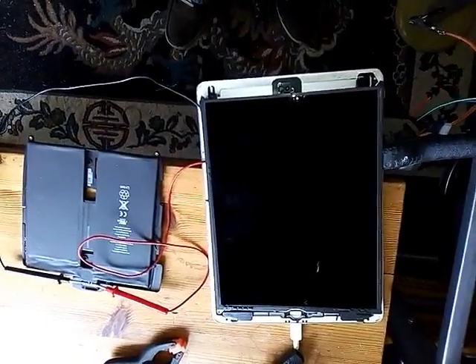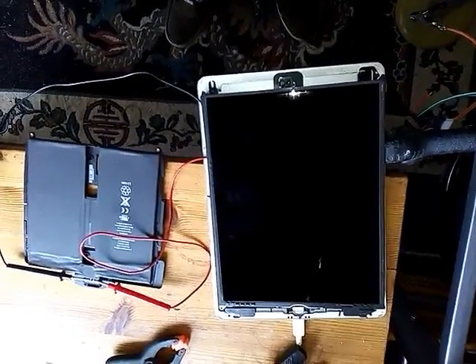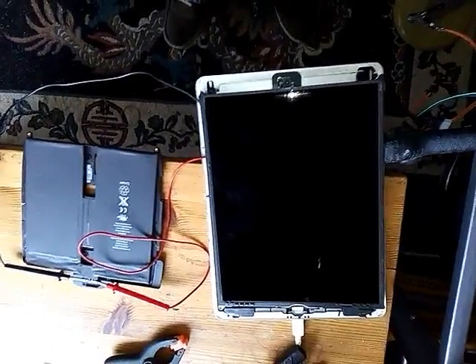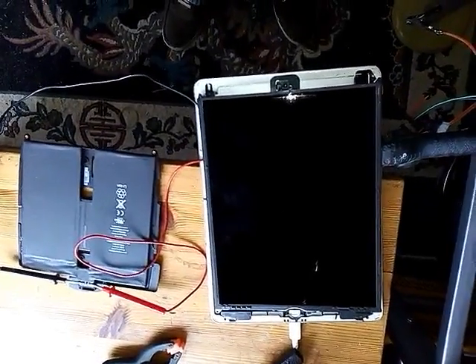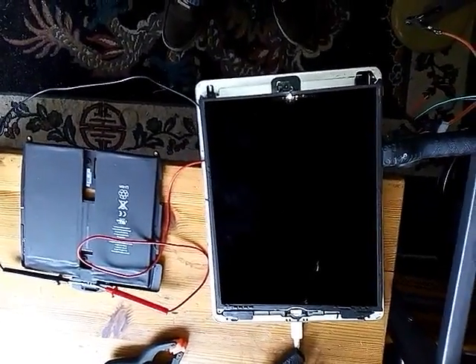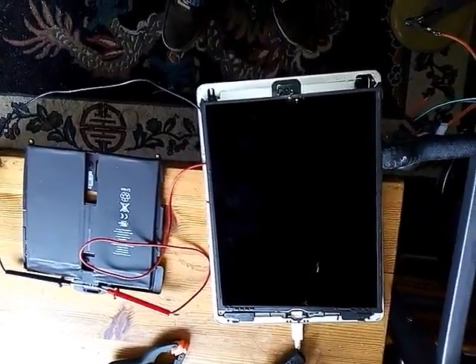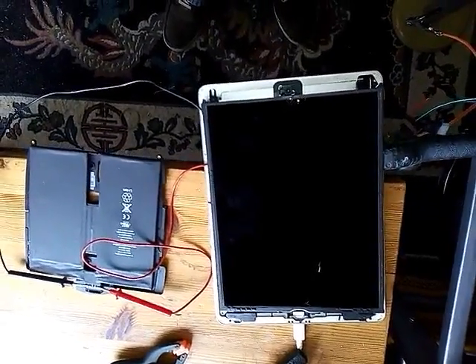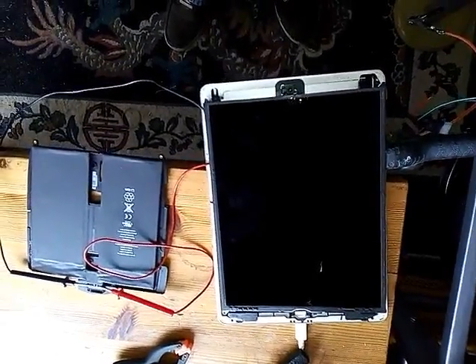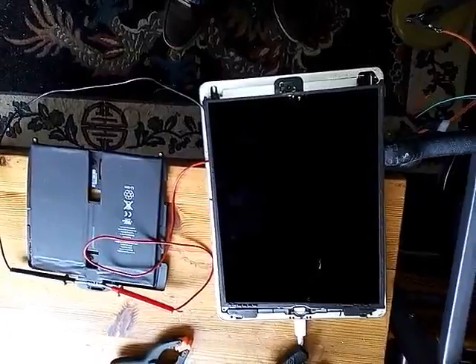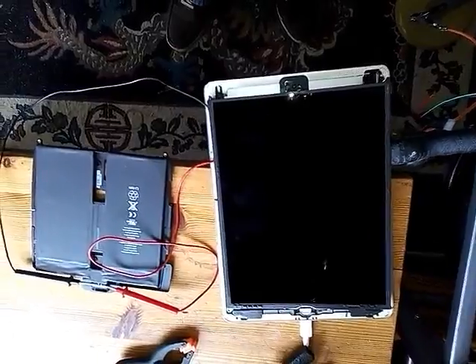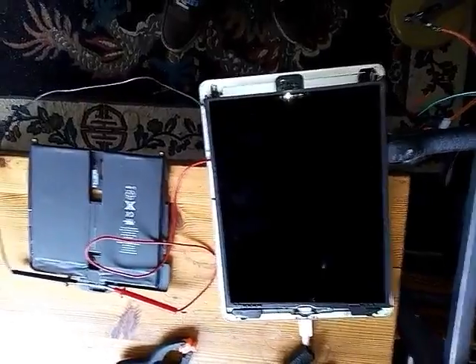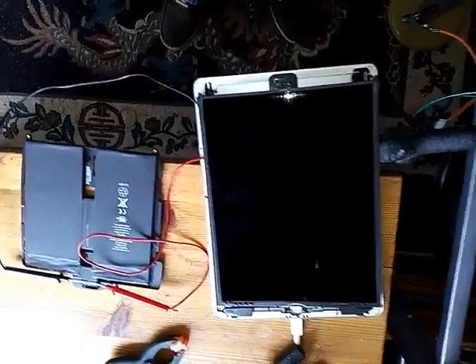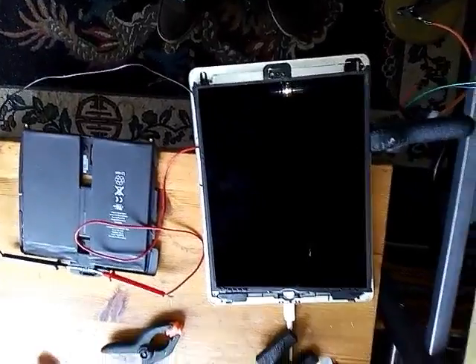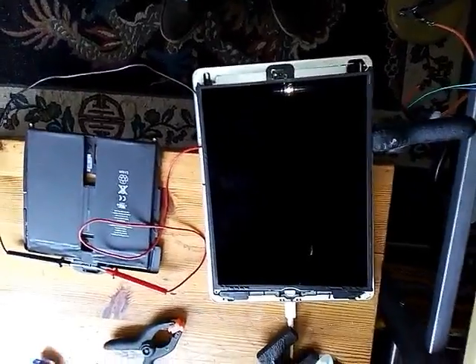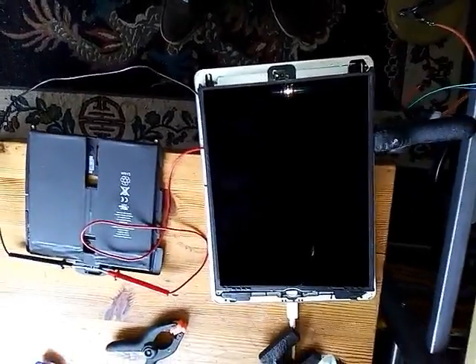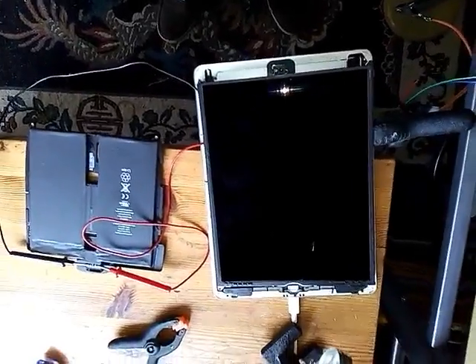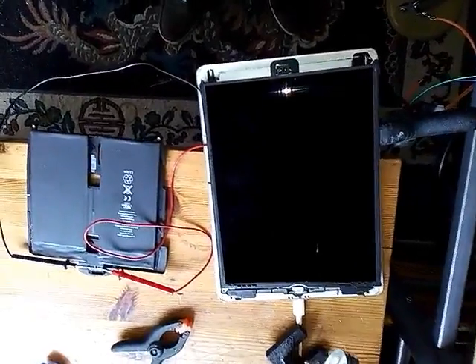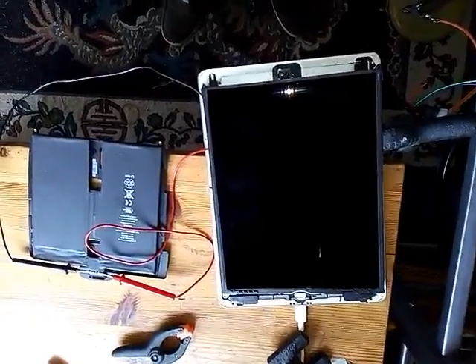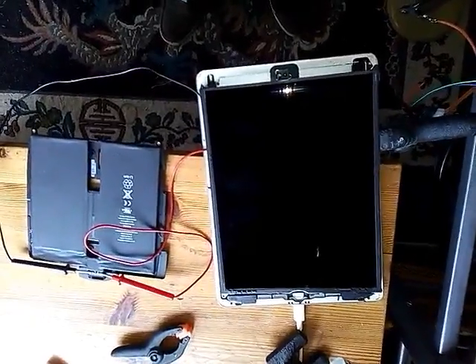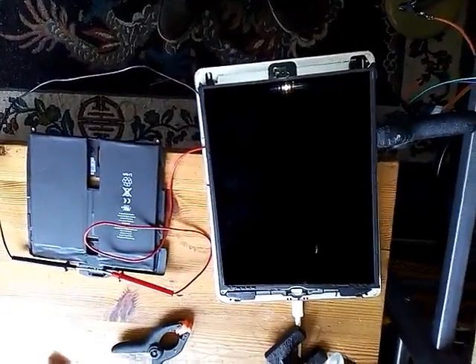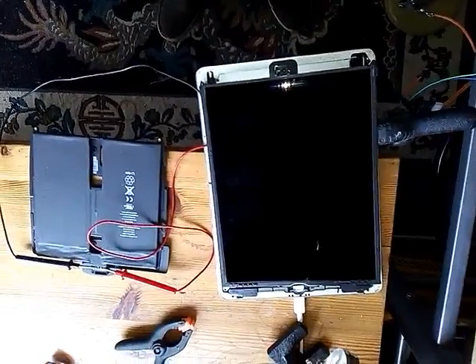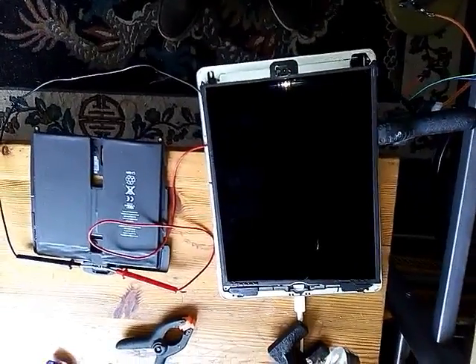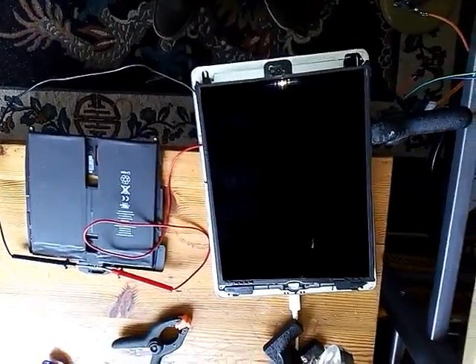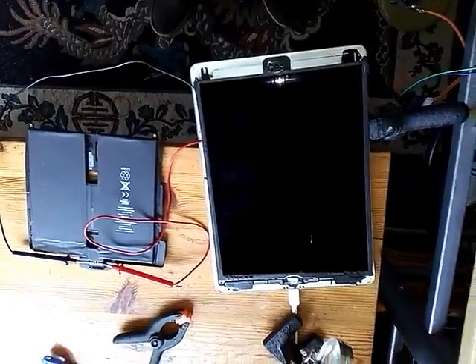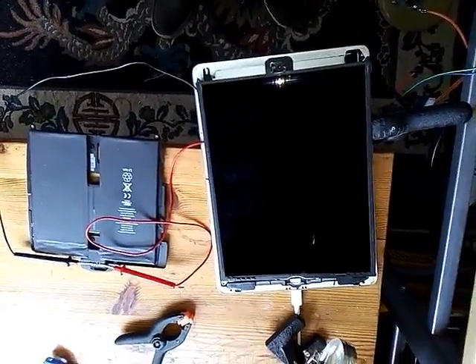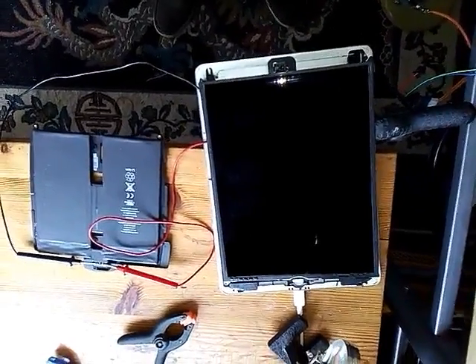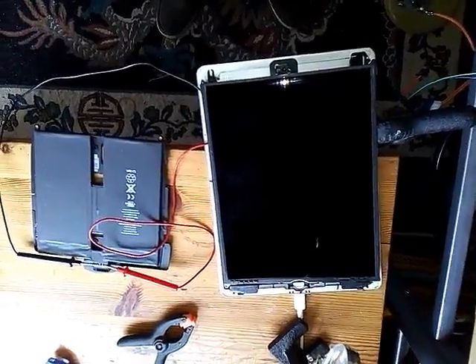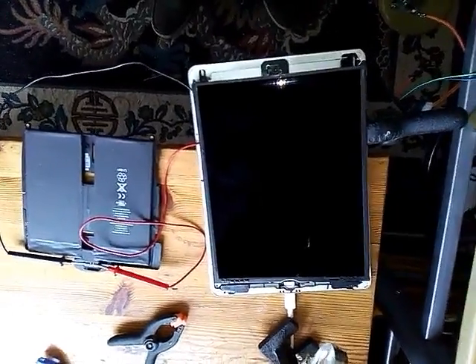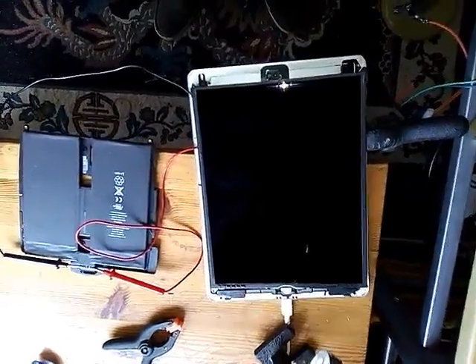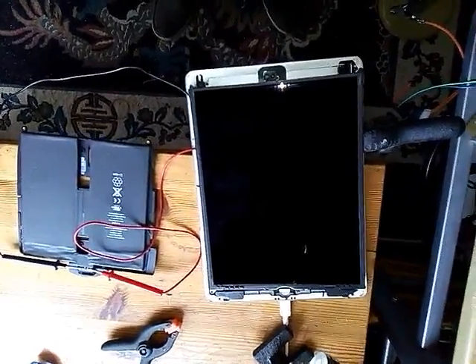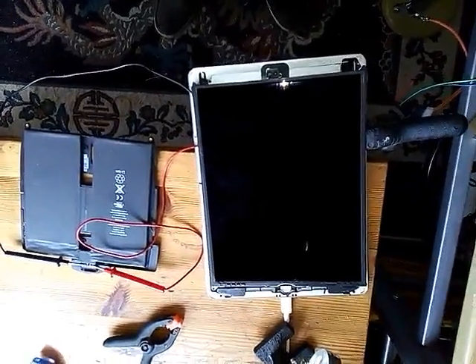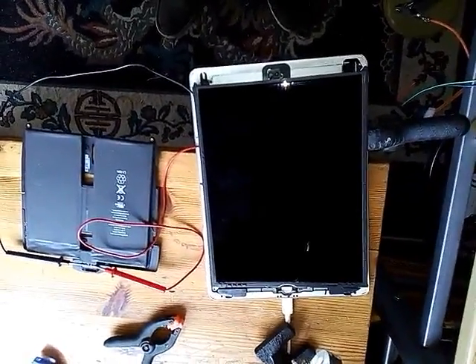So if you're in a position where you don't know whether your iPad is working or not, this will tell you.